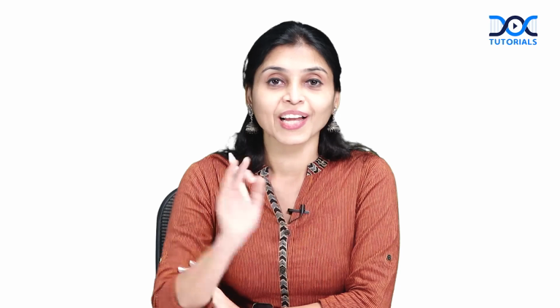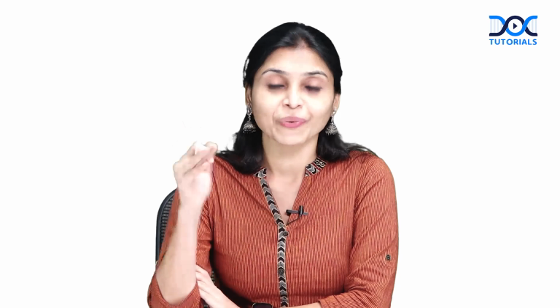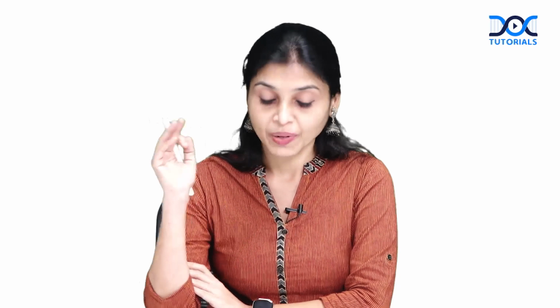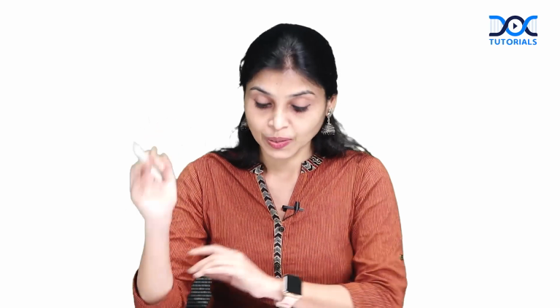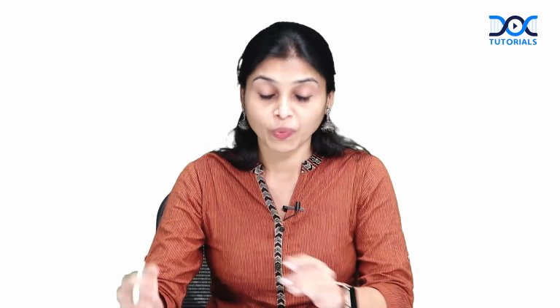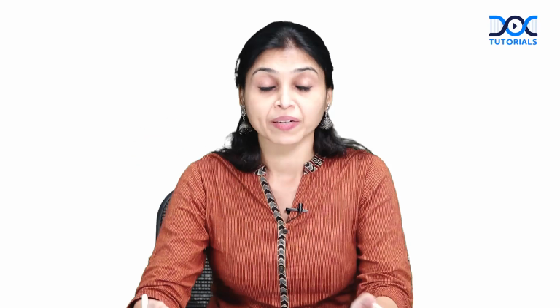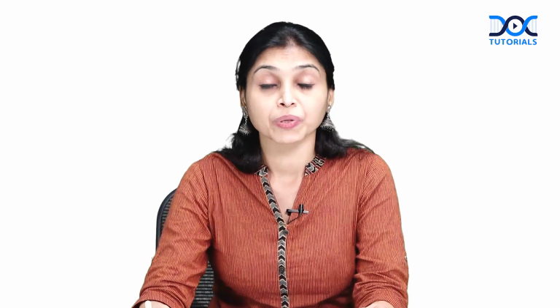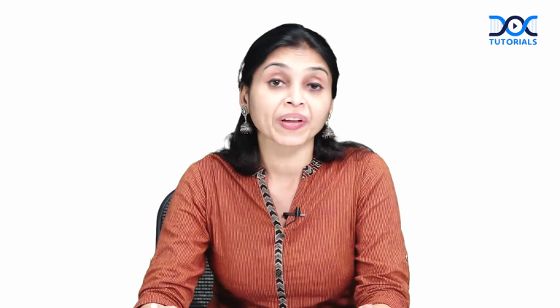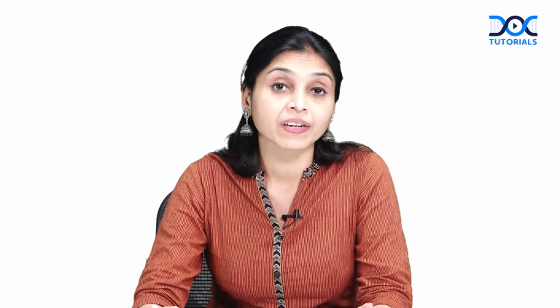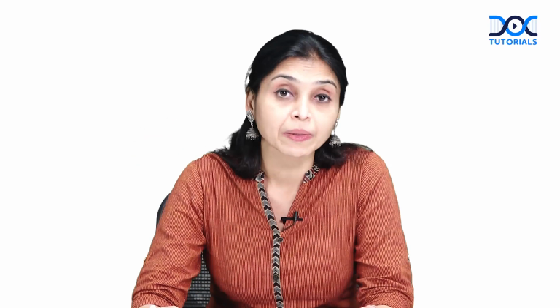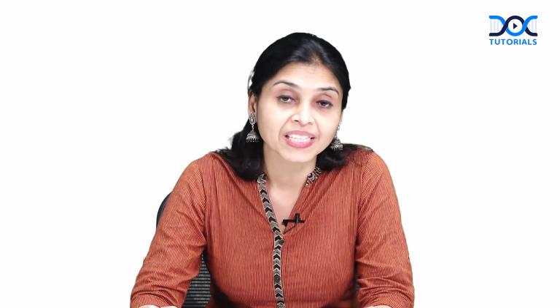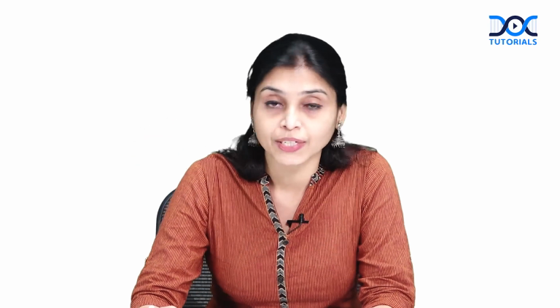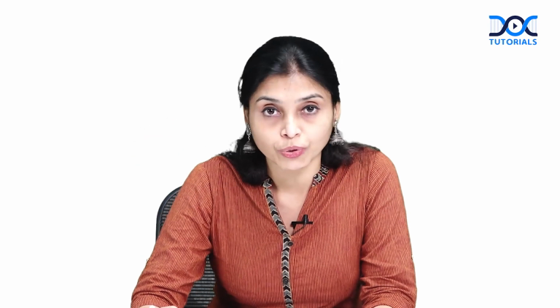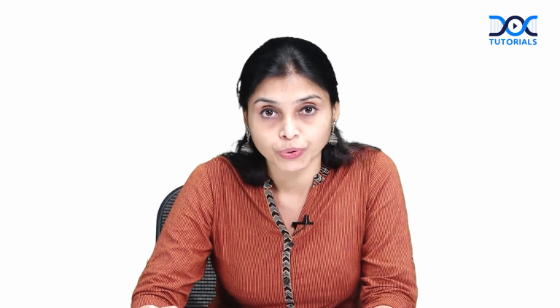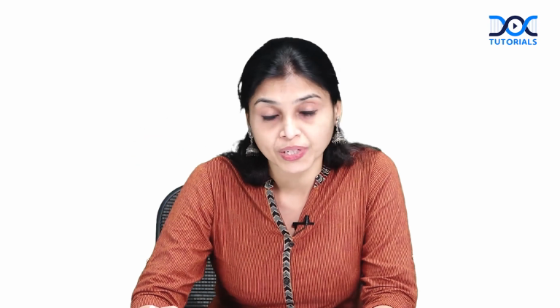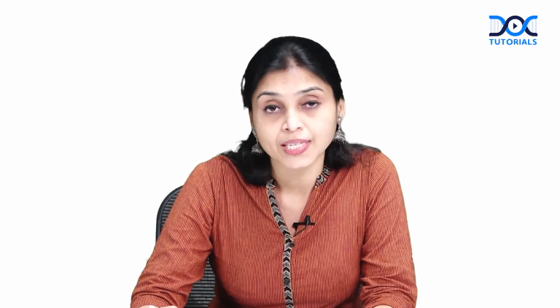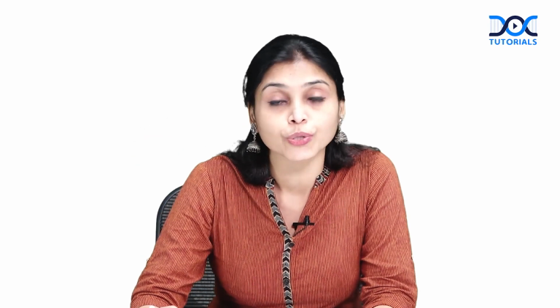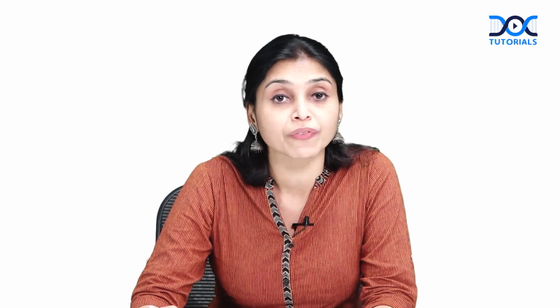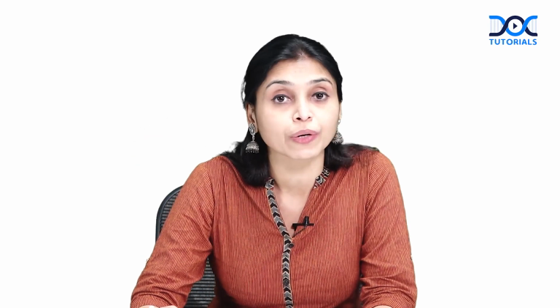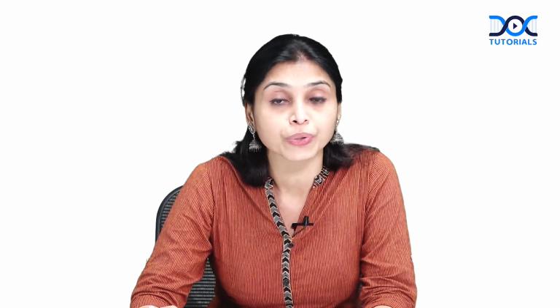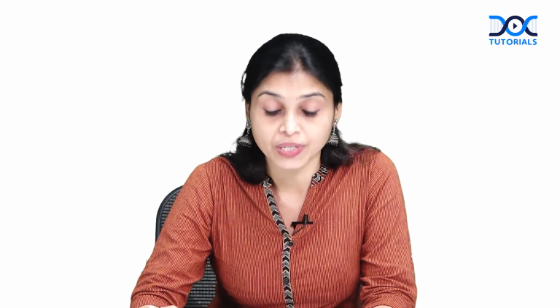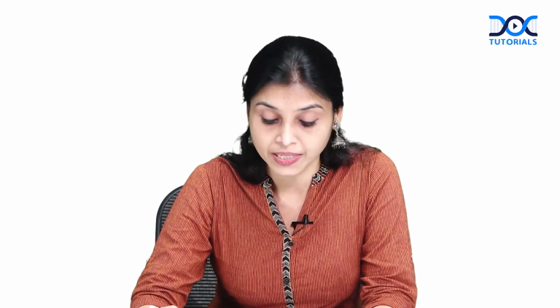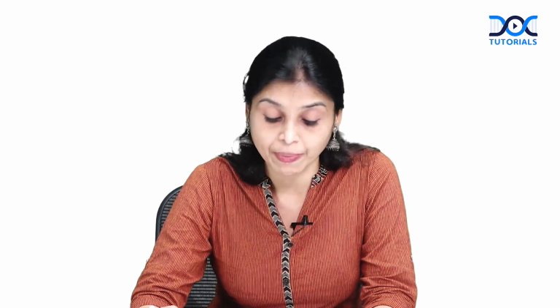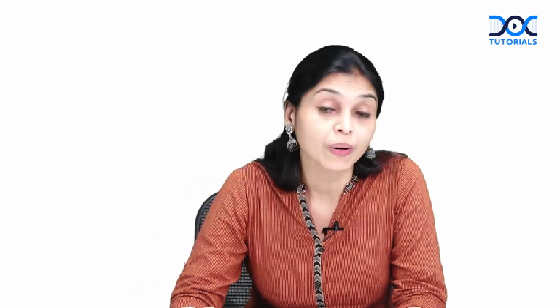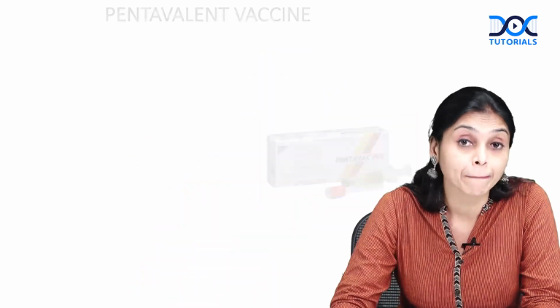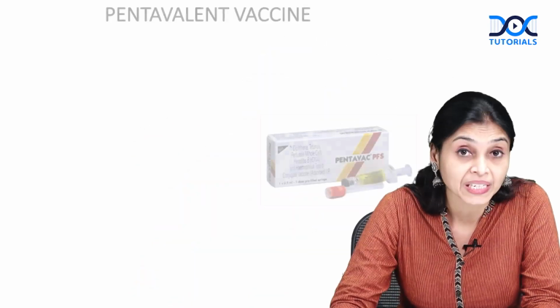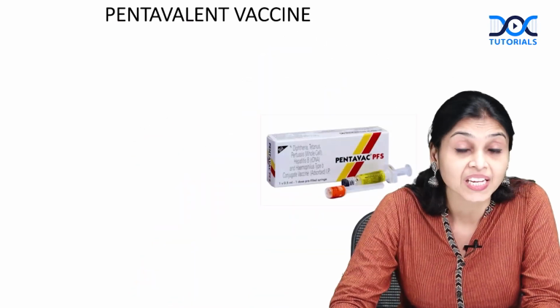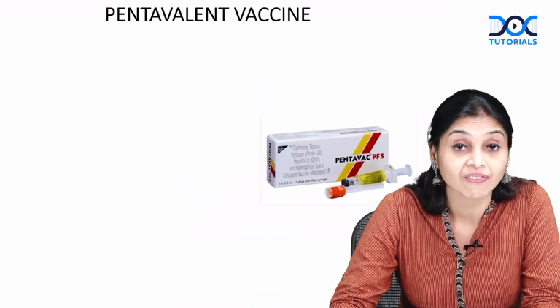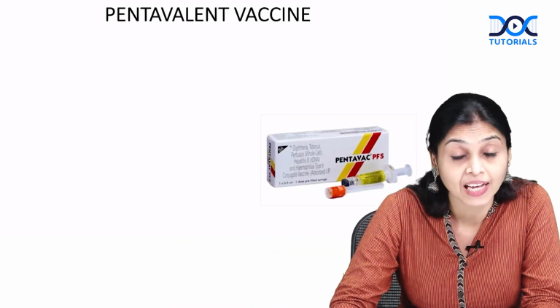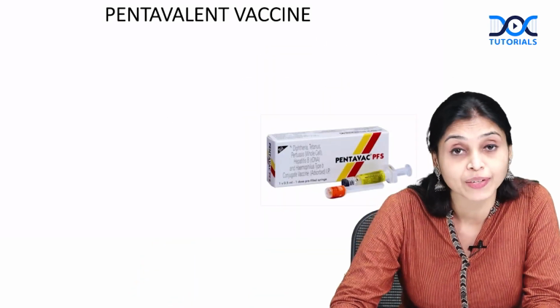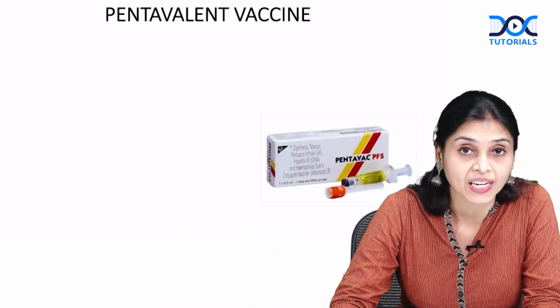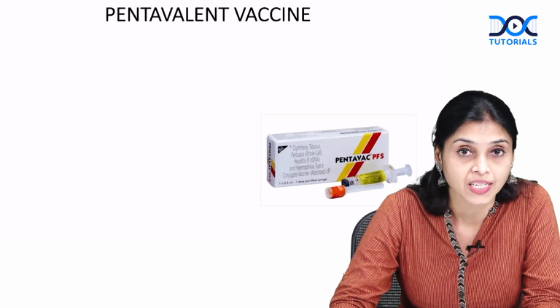Hello everyone, welcome to Quick Learning Bites and Talk Tutorials. Today we are going to discuss about the pentavalent vaccine.